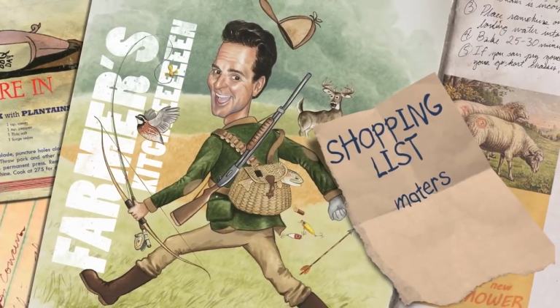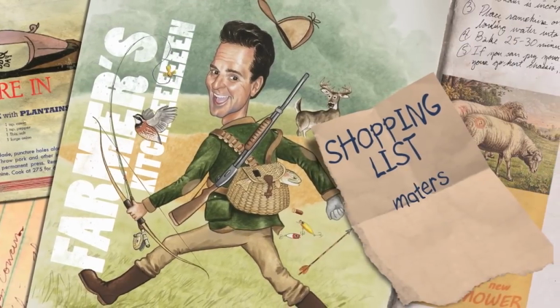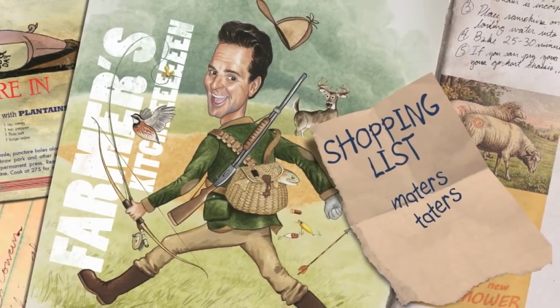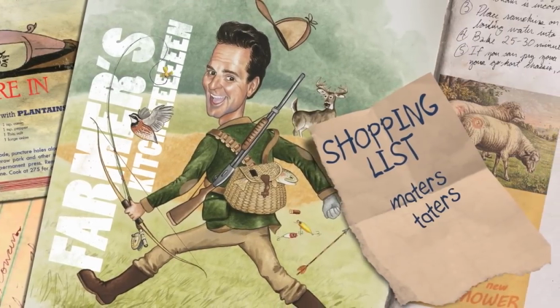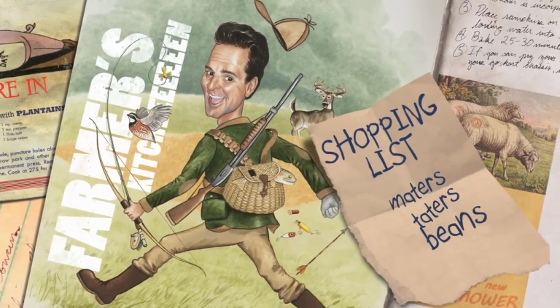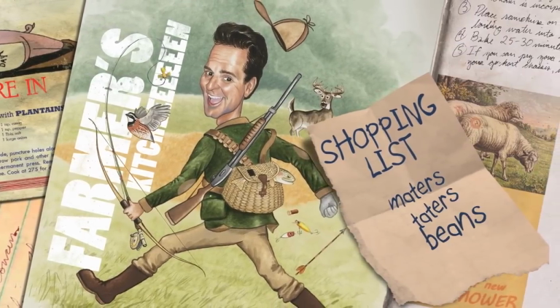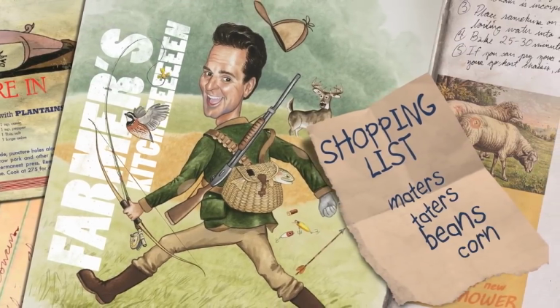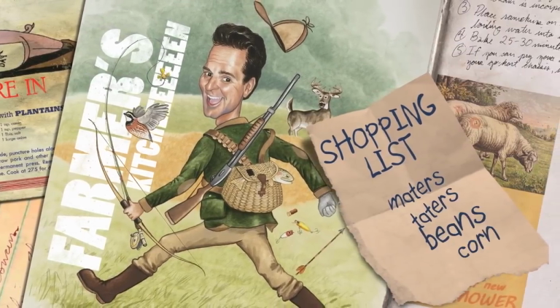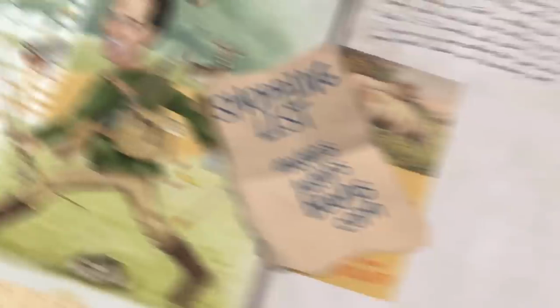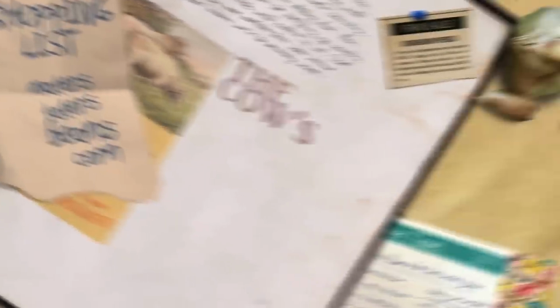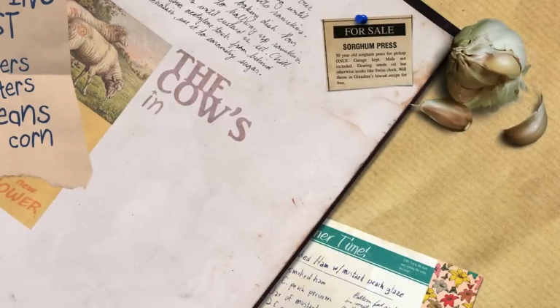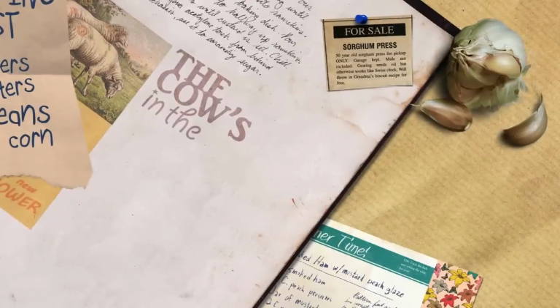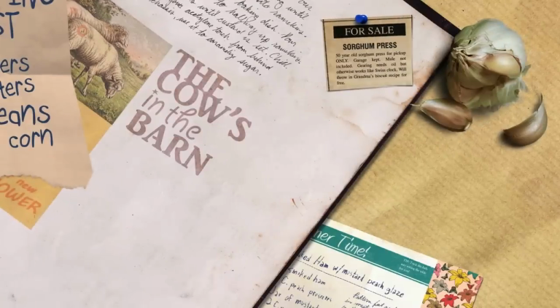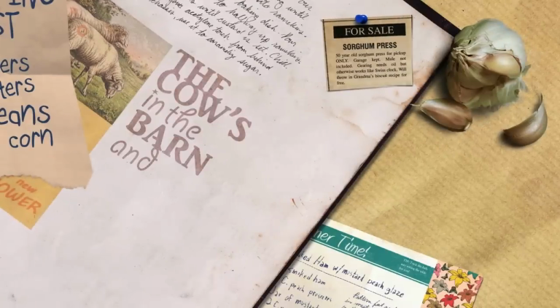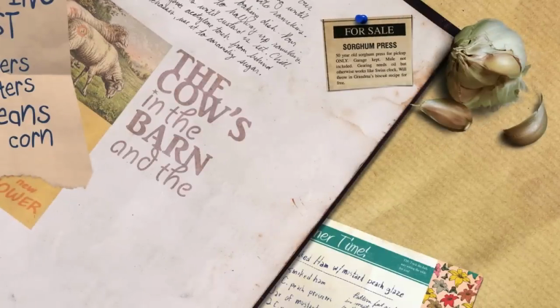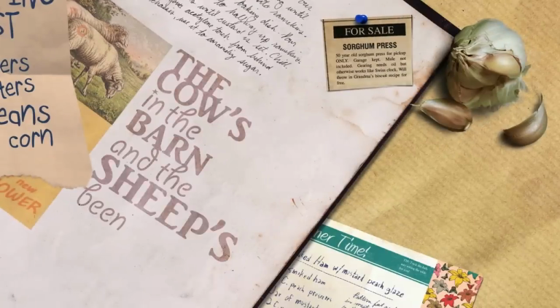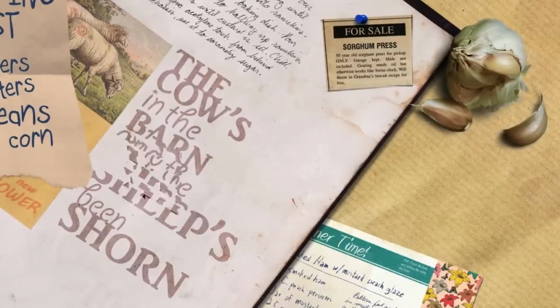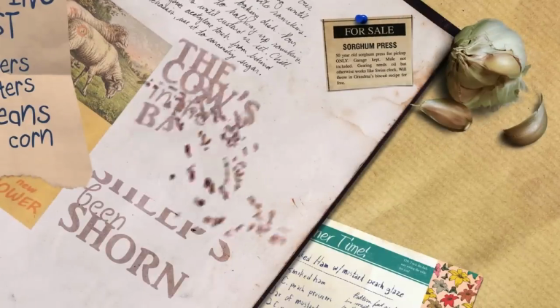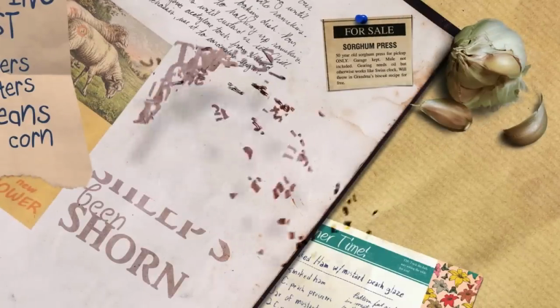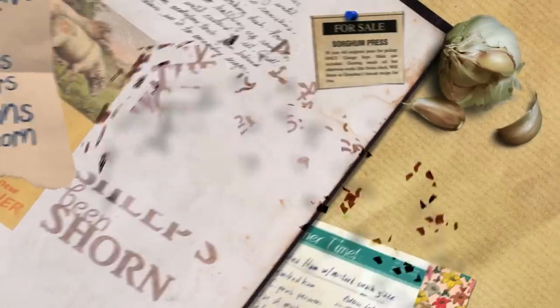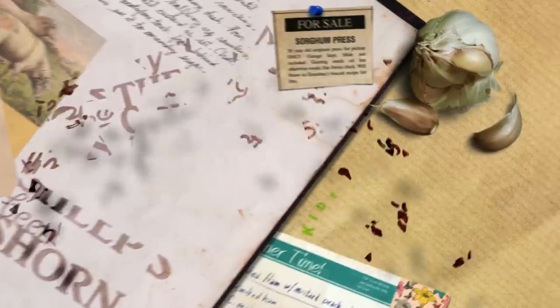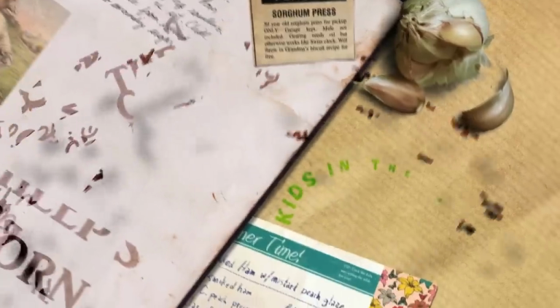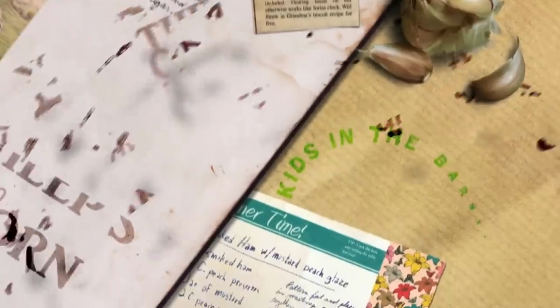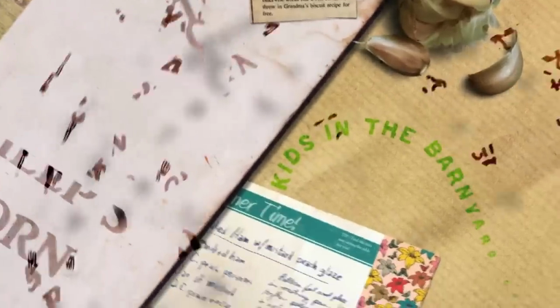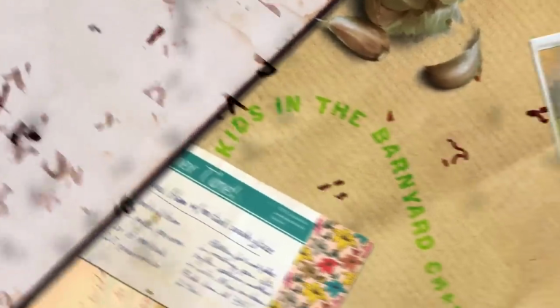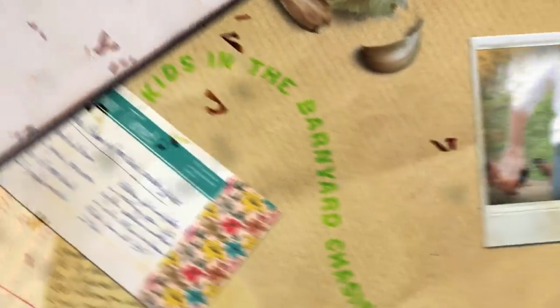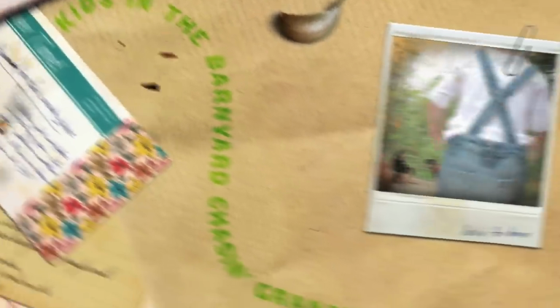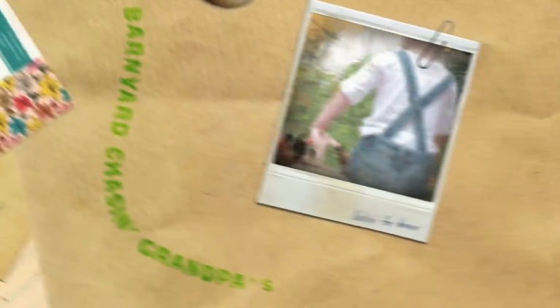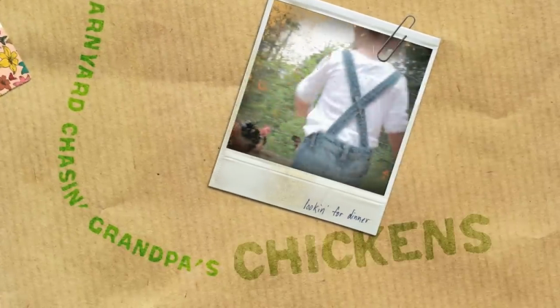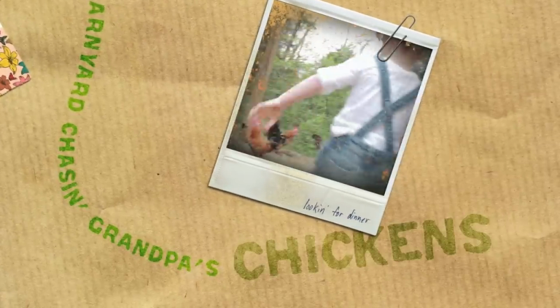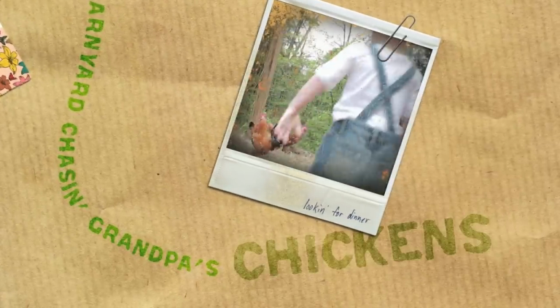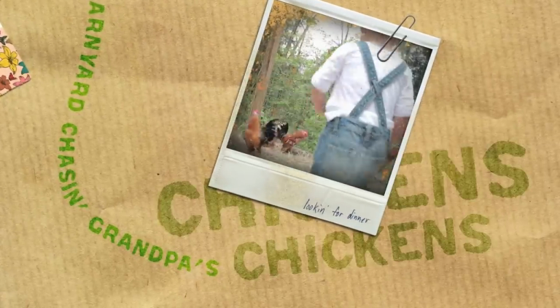Taters, taters, beans and corn, the cows in the barn and the sheep's been shorn, kids in the barnyard chasing grandpa's chicken.